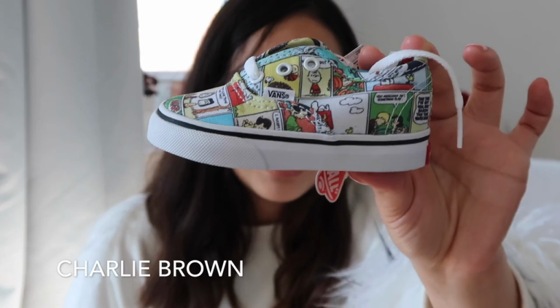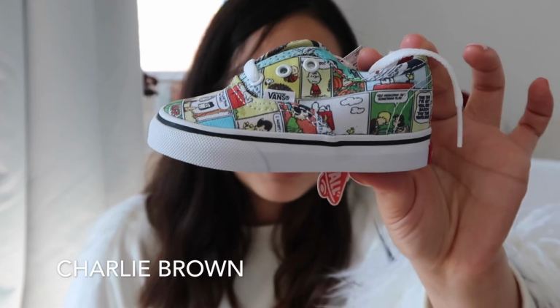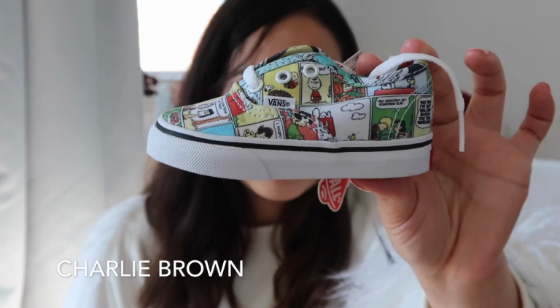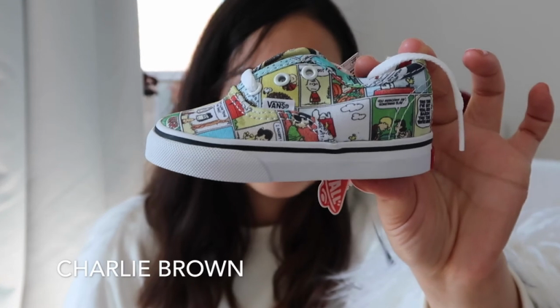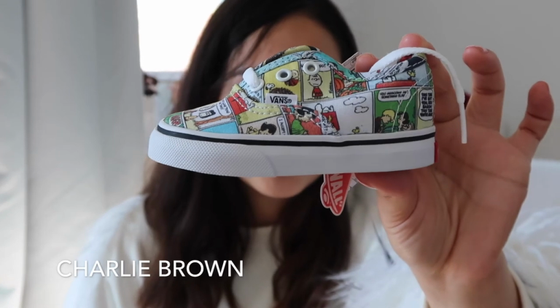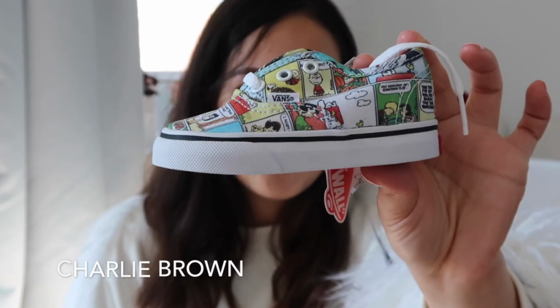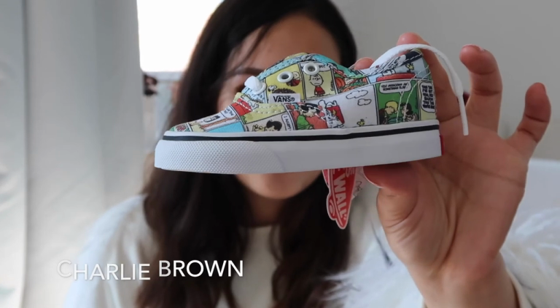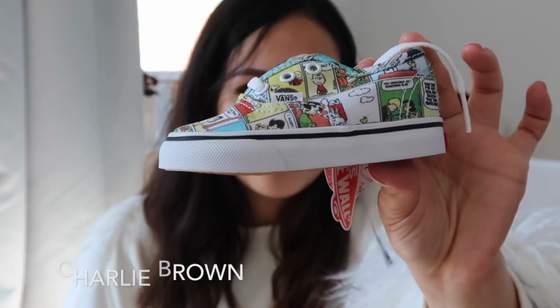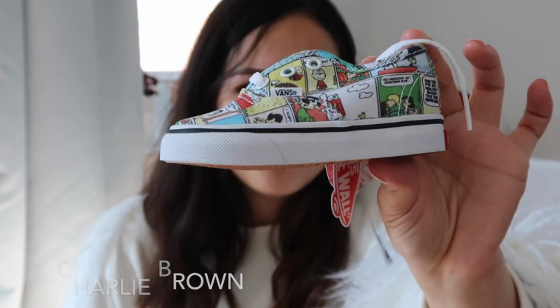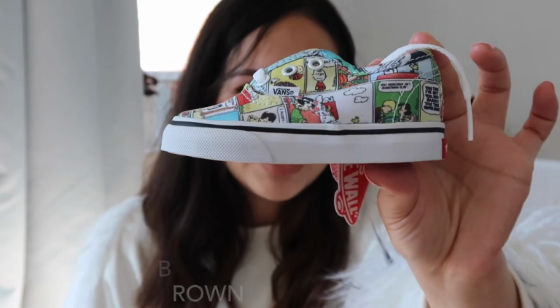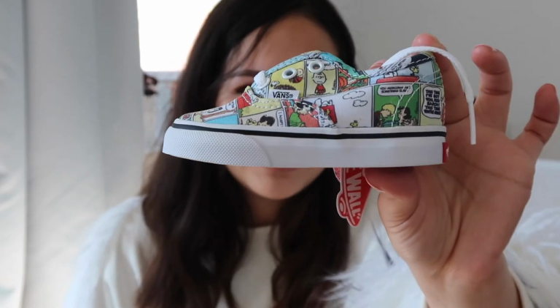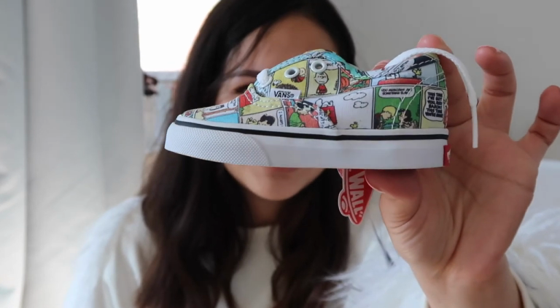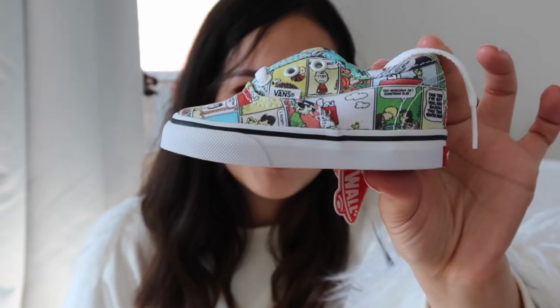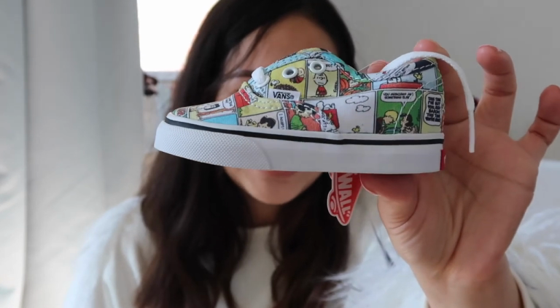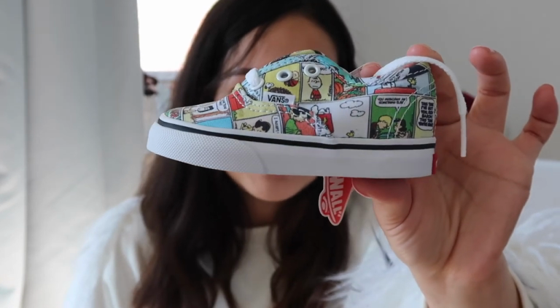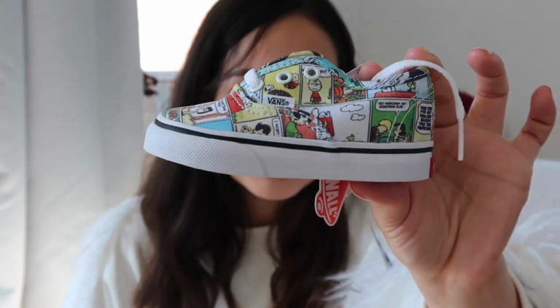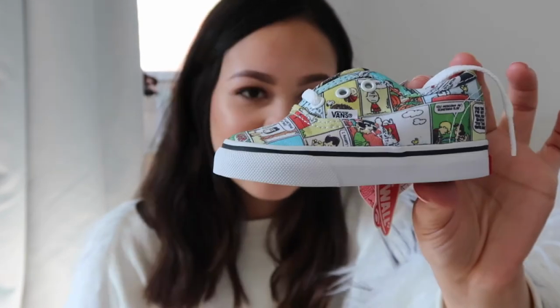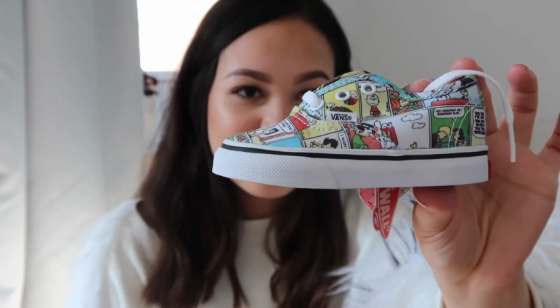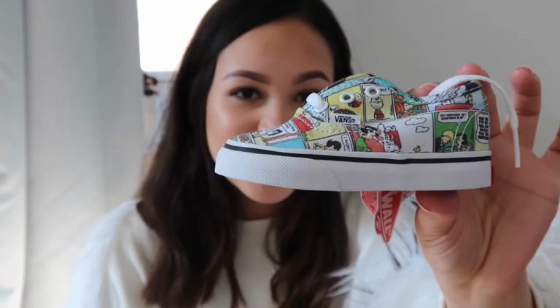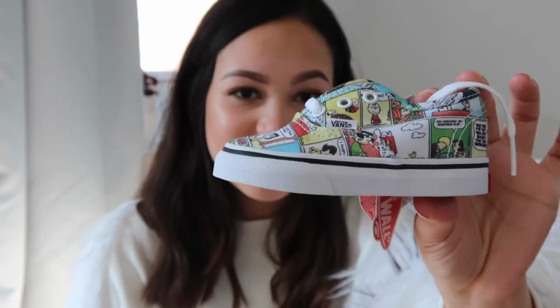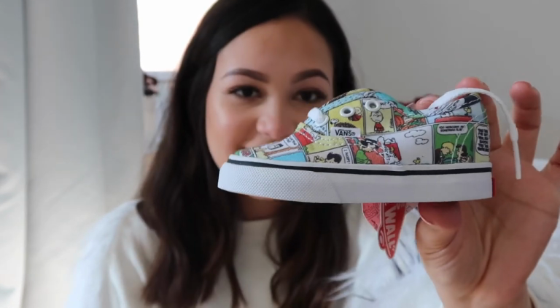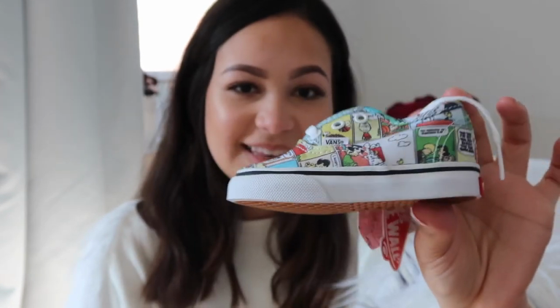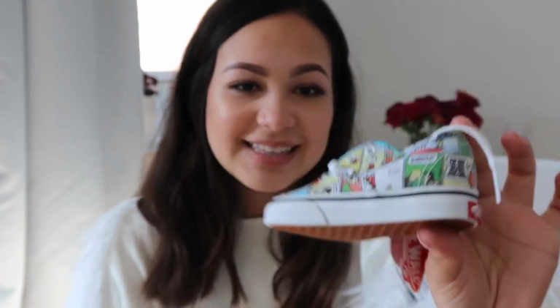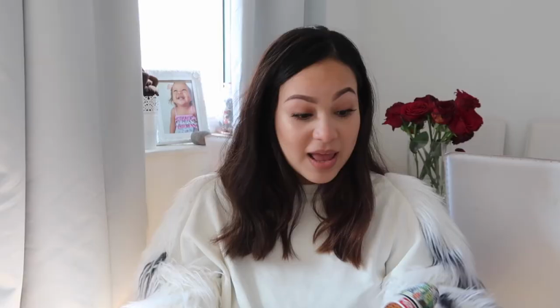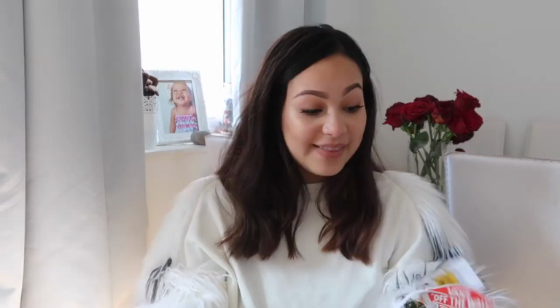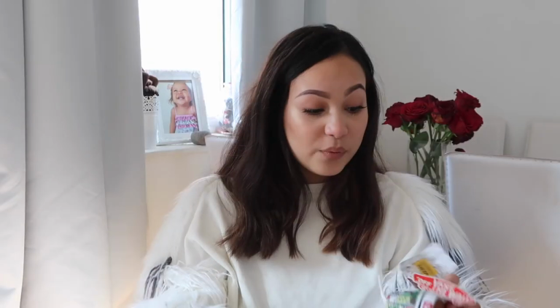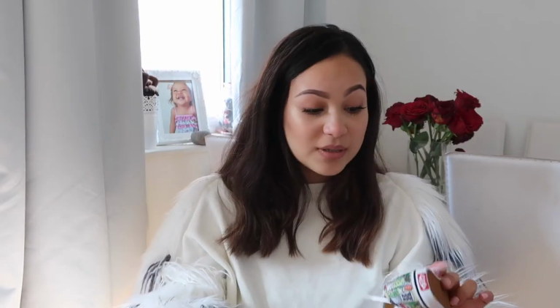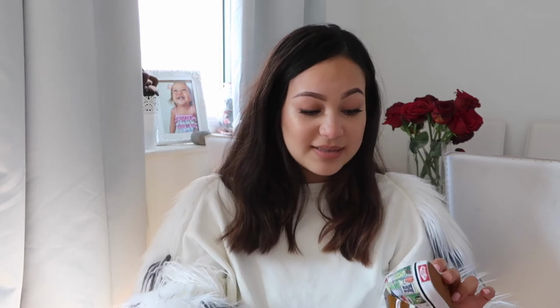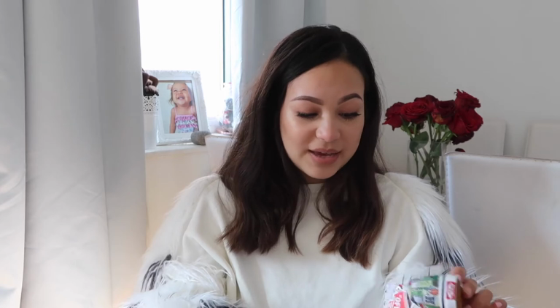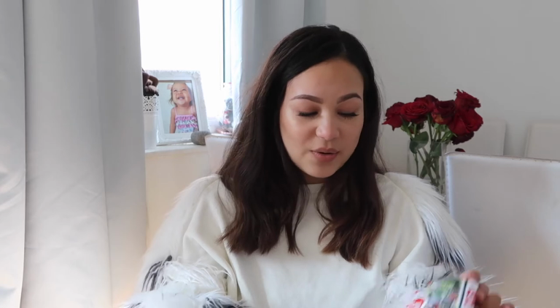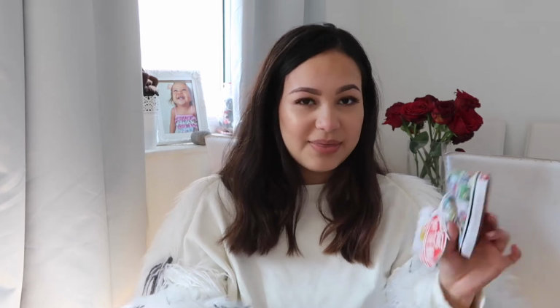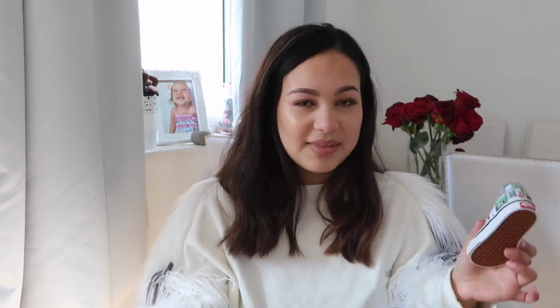They were on sale — I think they were about £24.